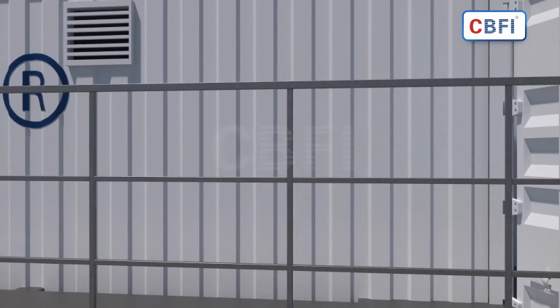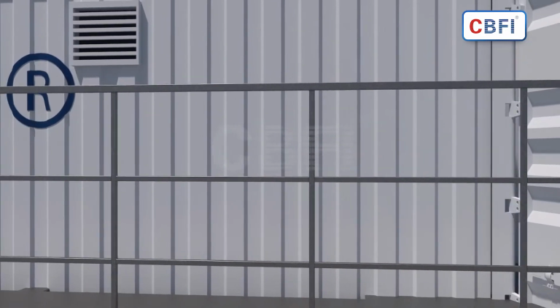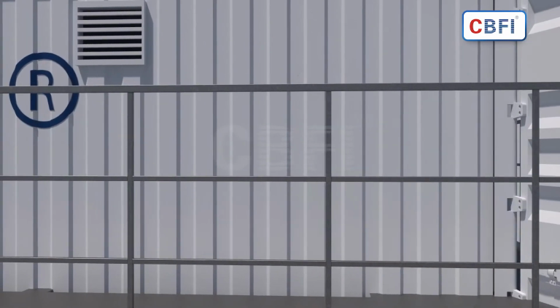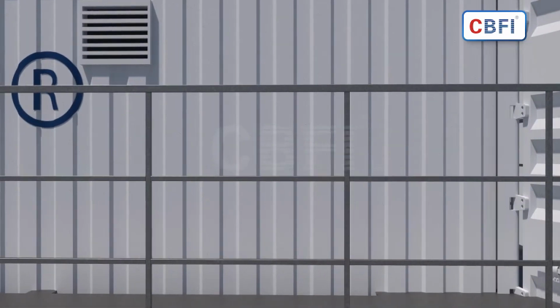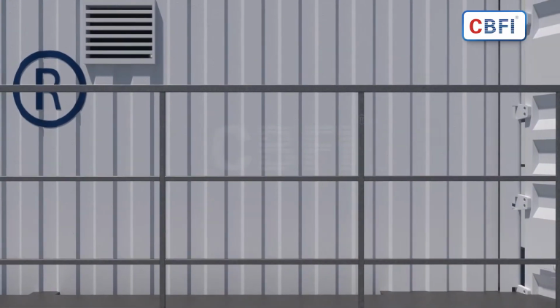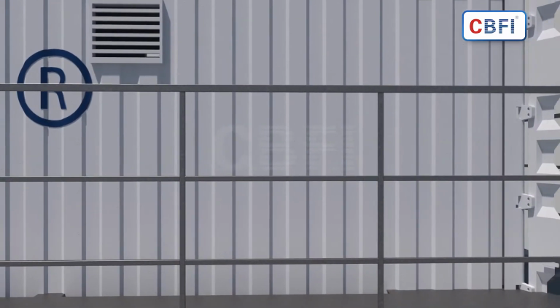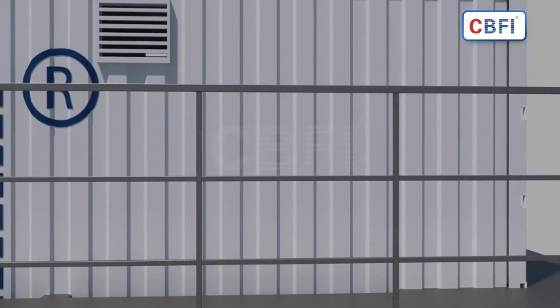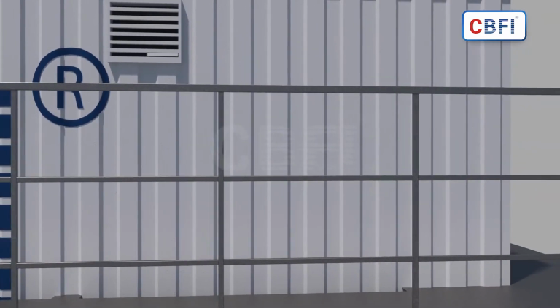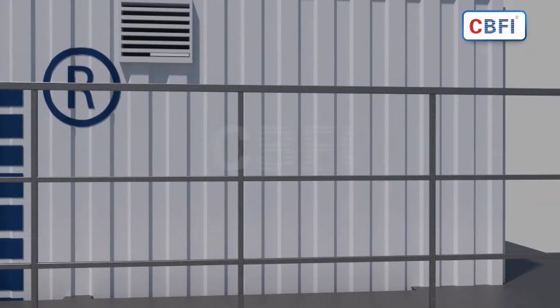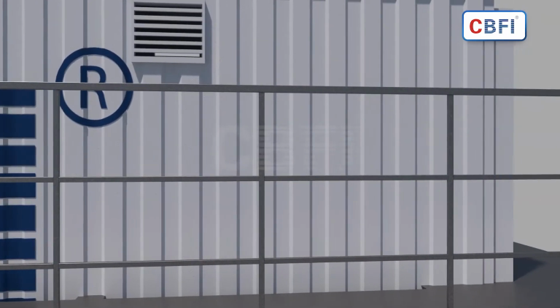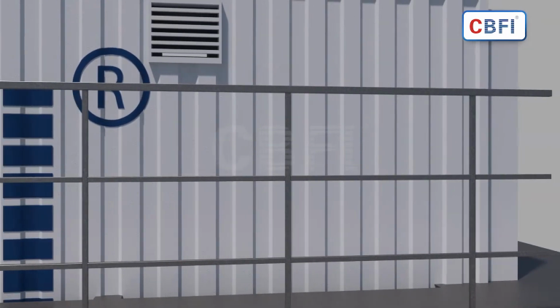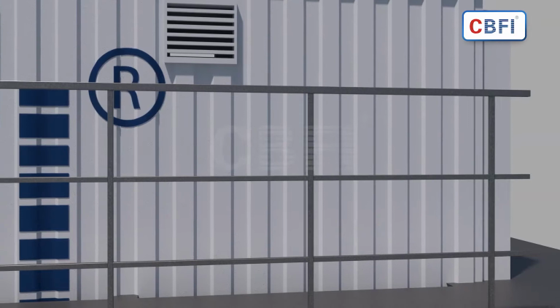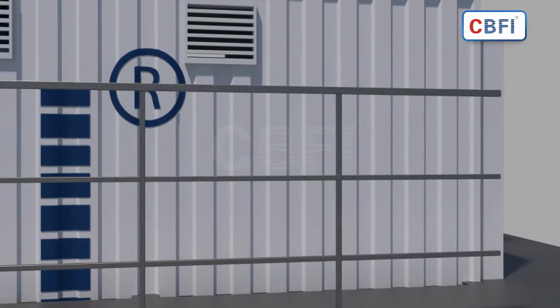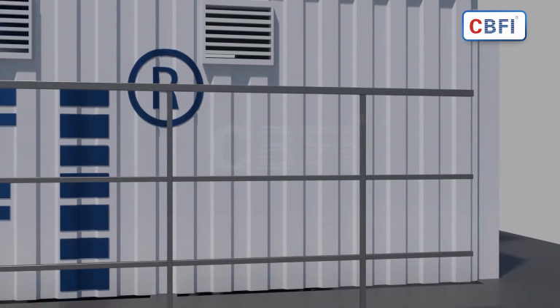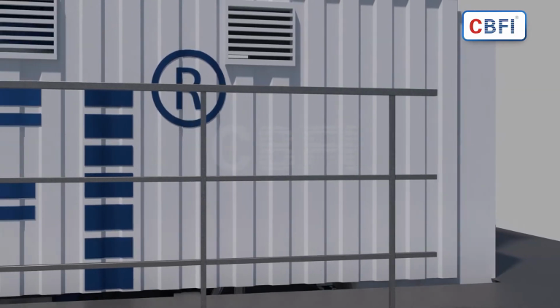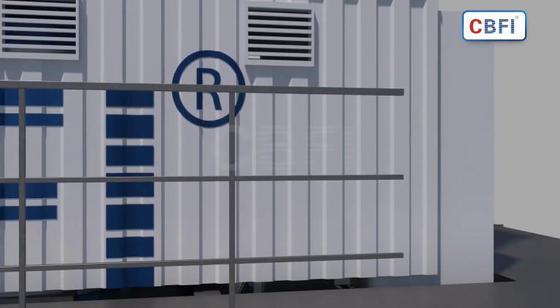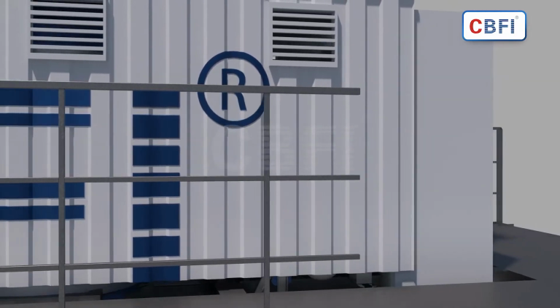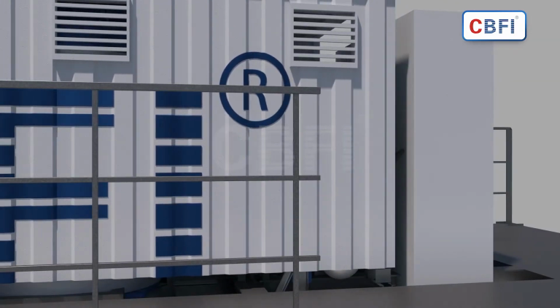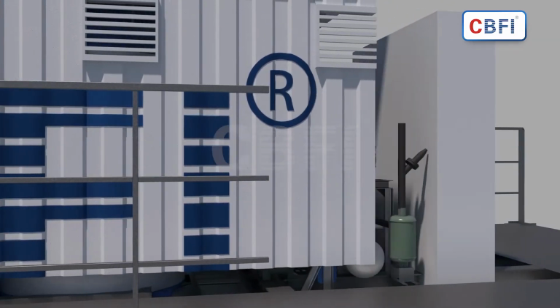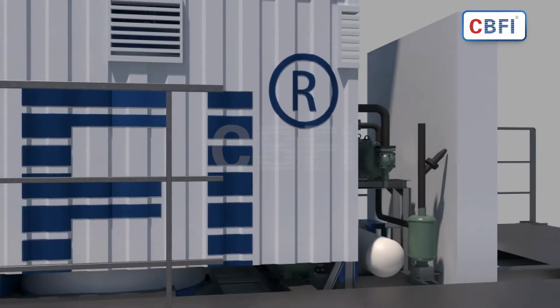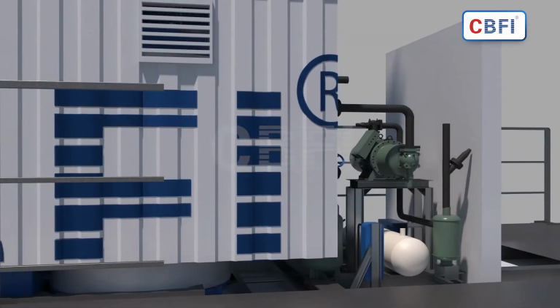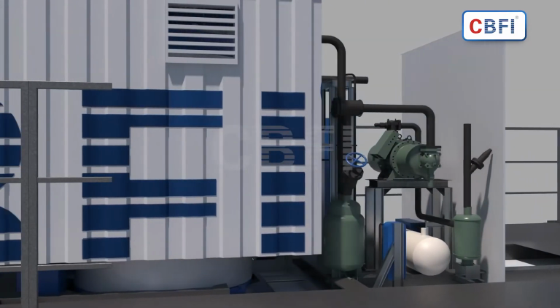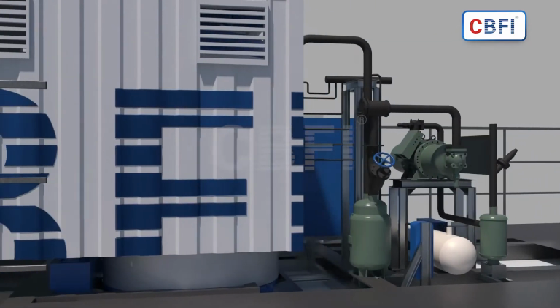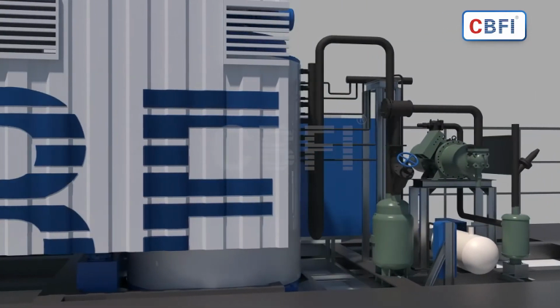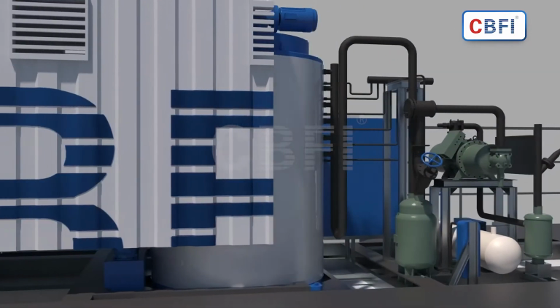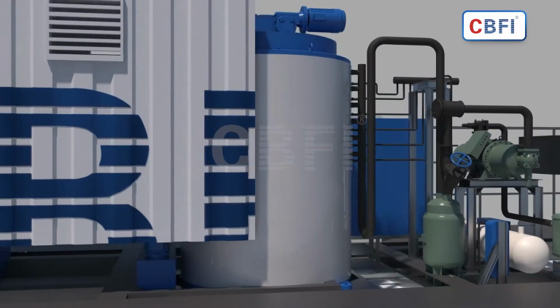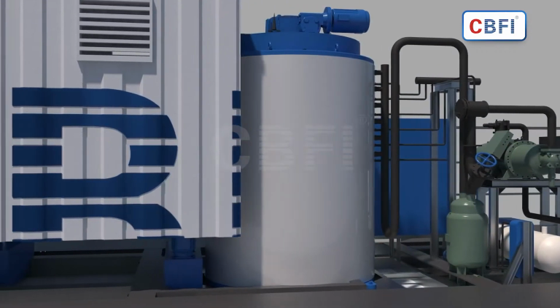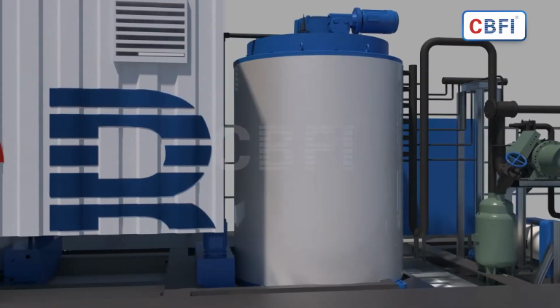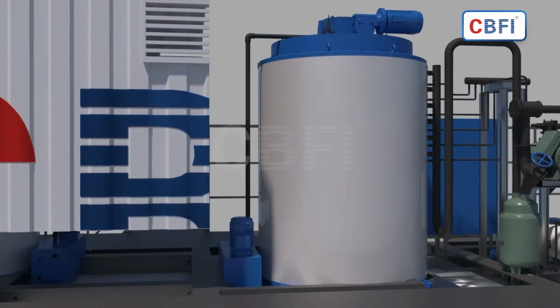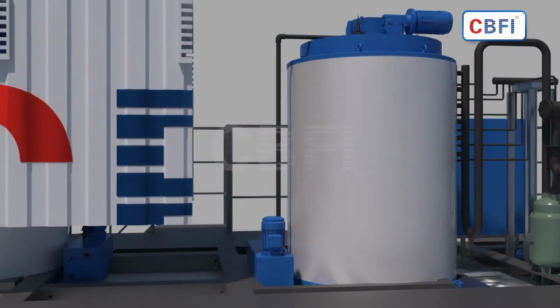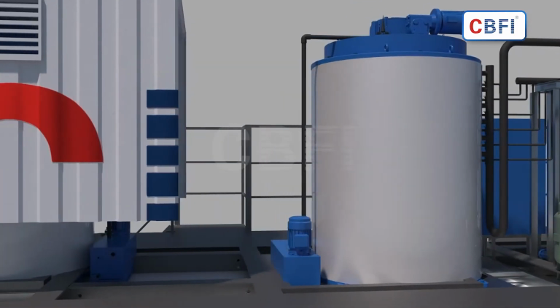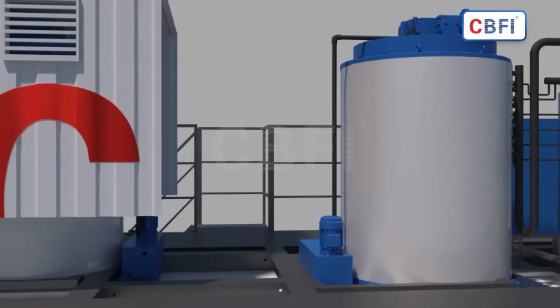The integrated flake ice making equipment is installed in the container, and the flake ice making equipment continues to make ice.